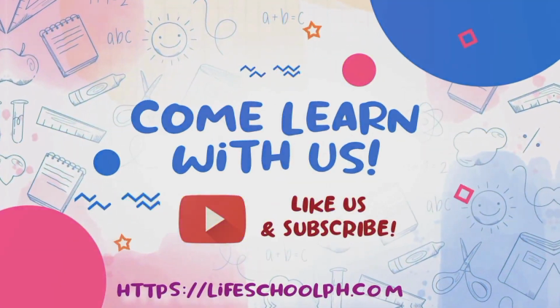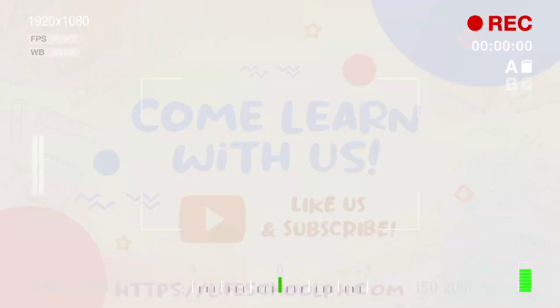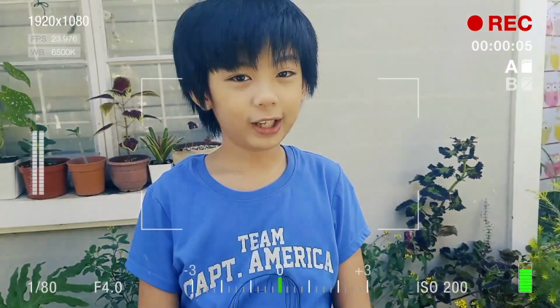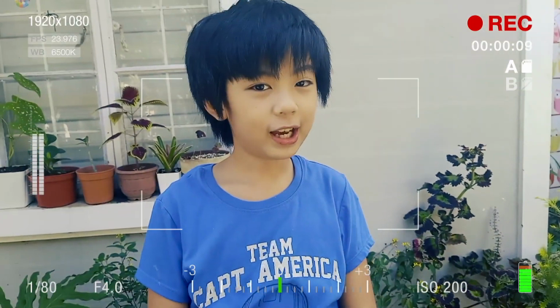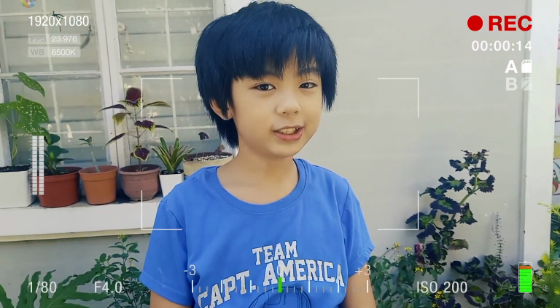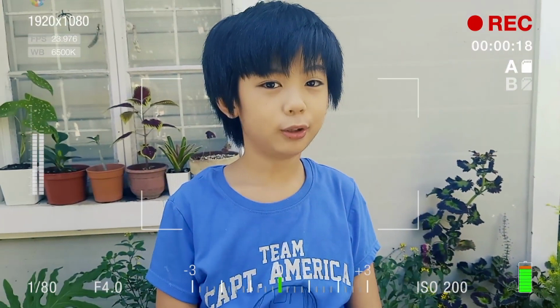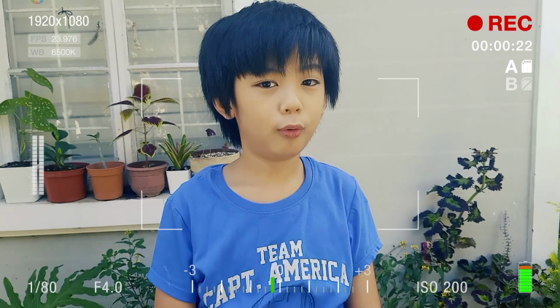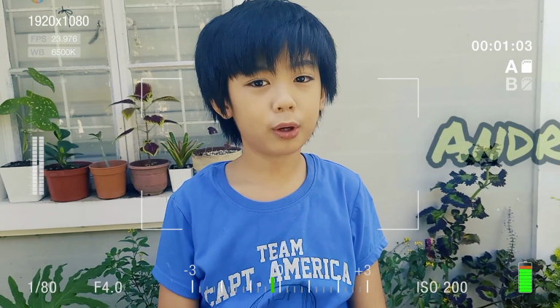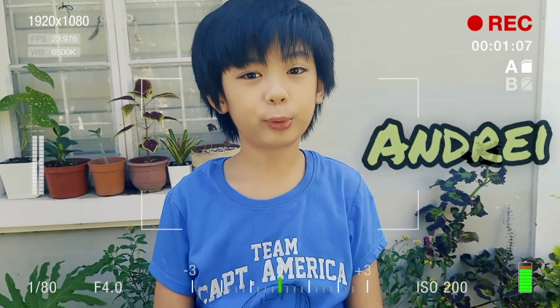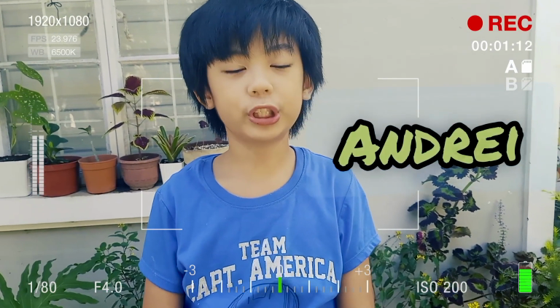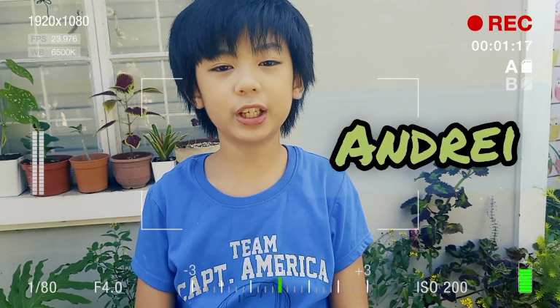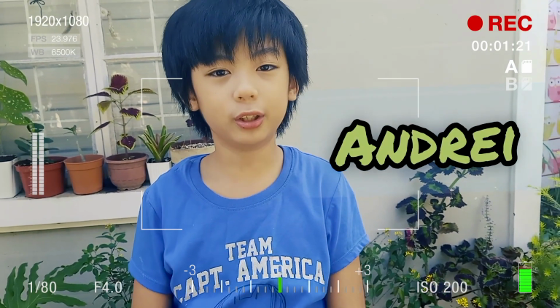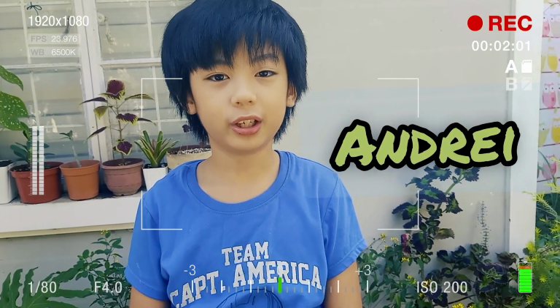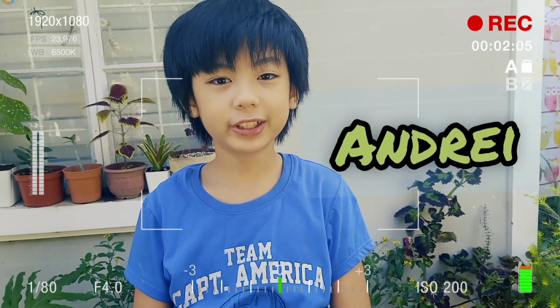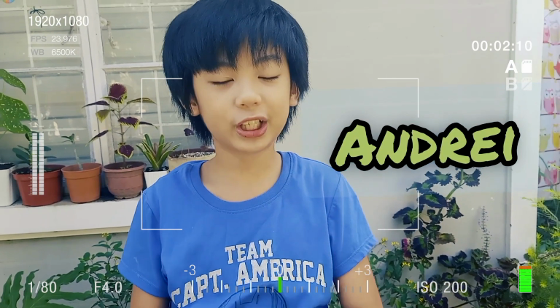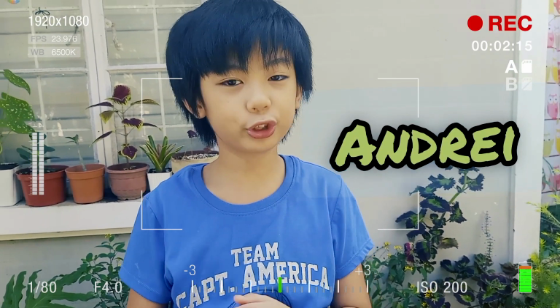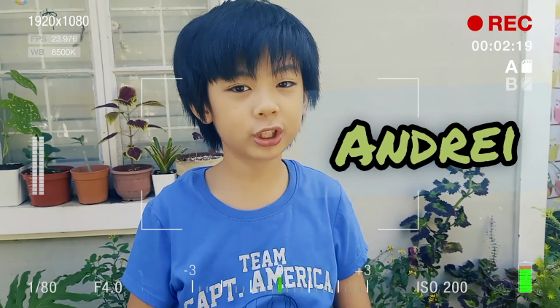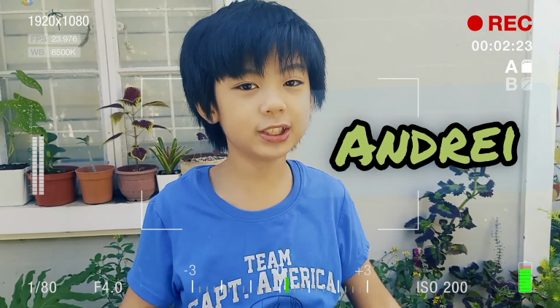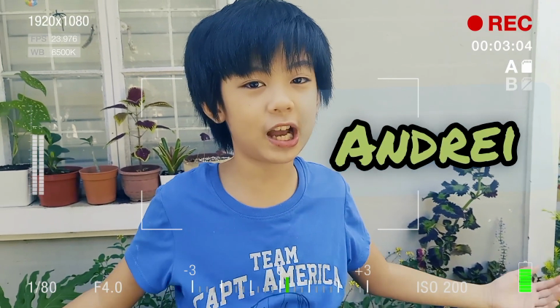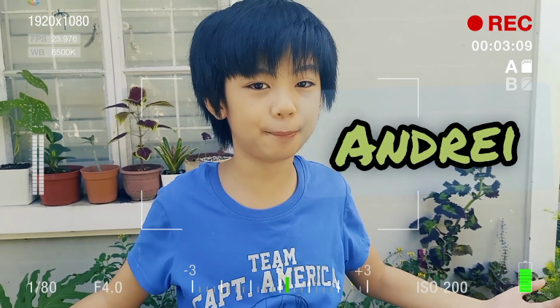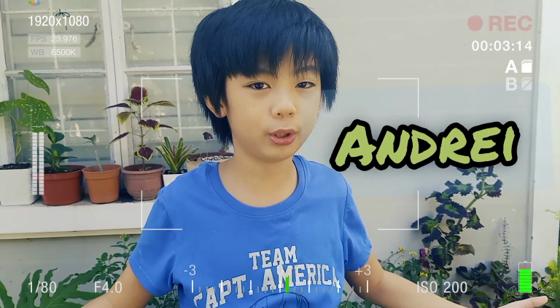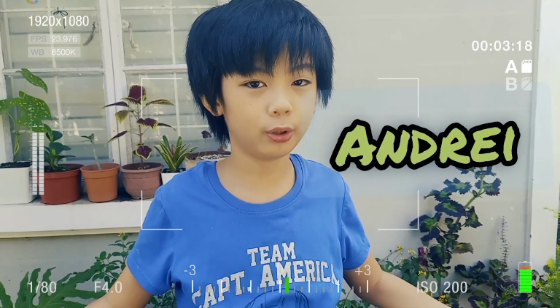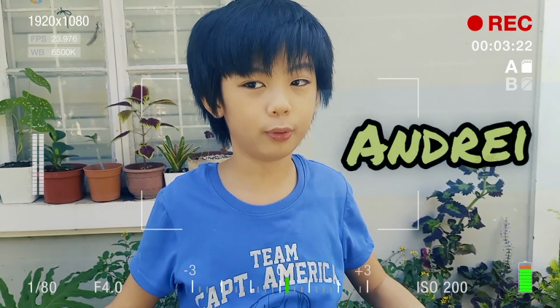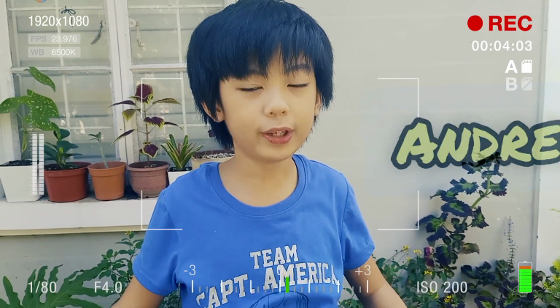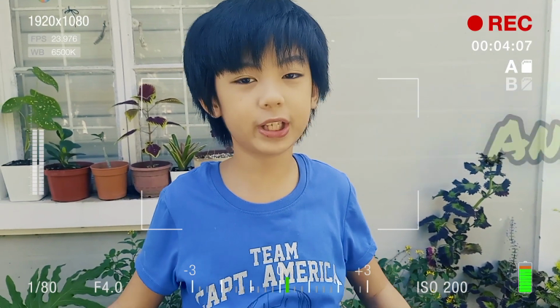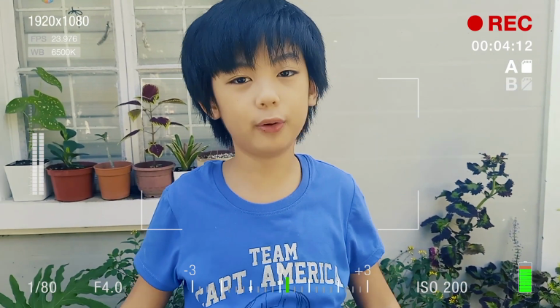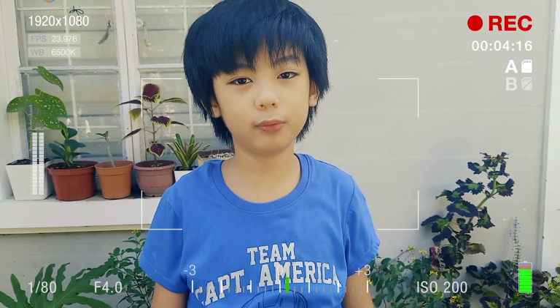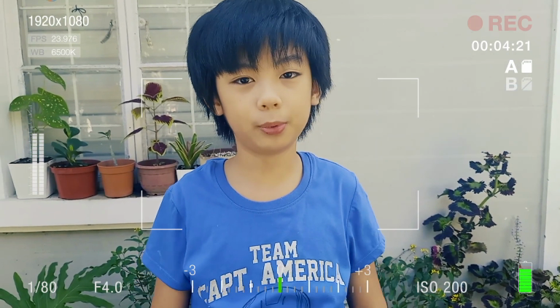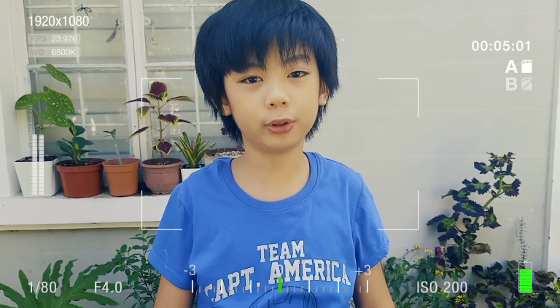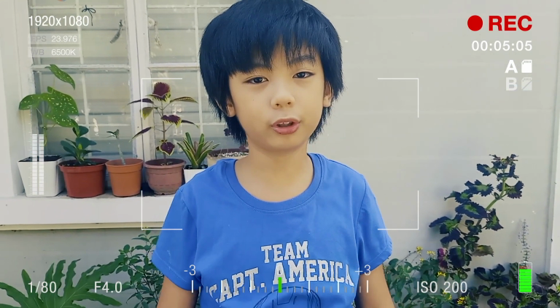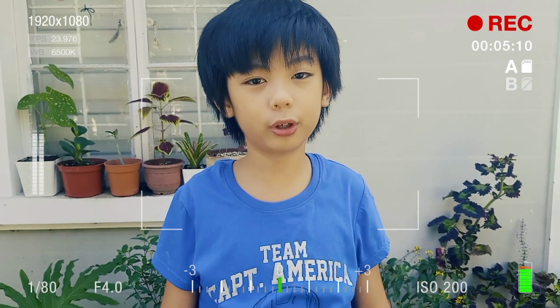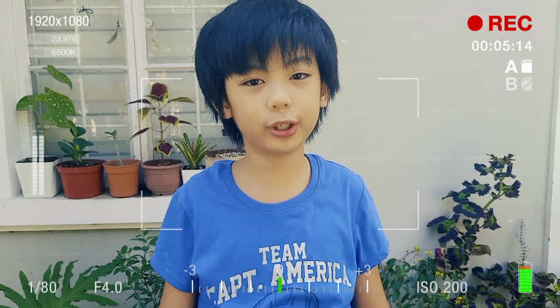Hi guys, welcome to our channel. It's nature study time. Right now, I'm here in our garden.